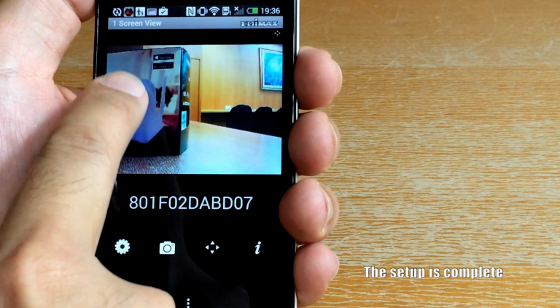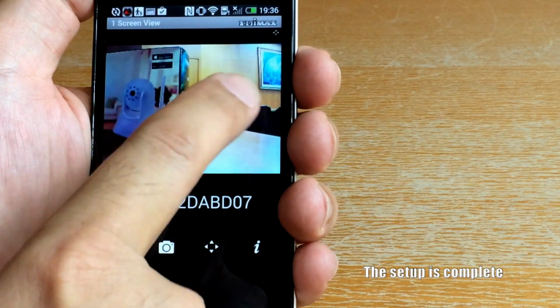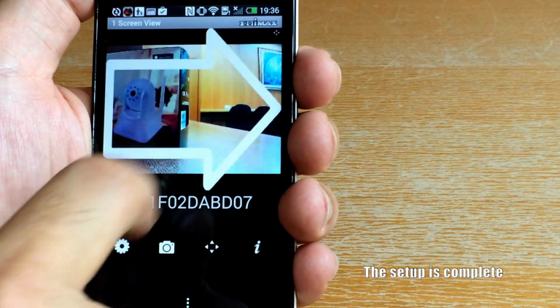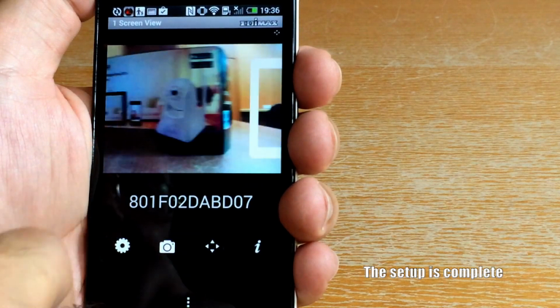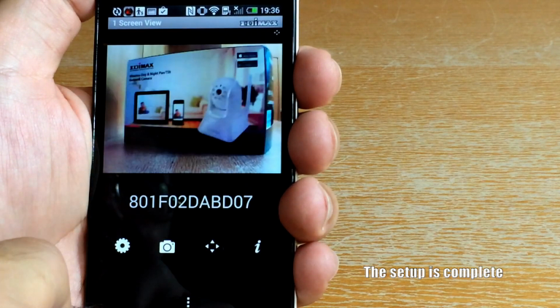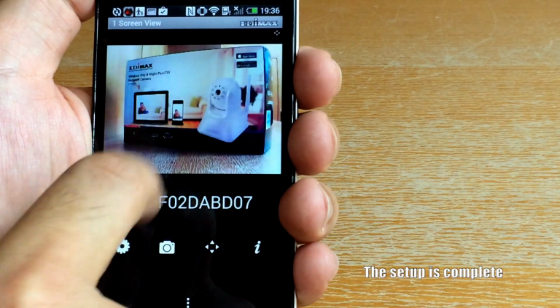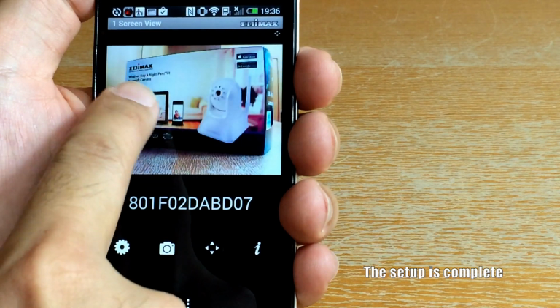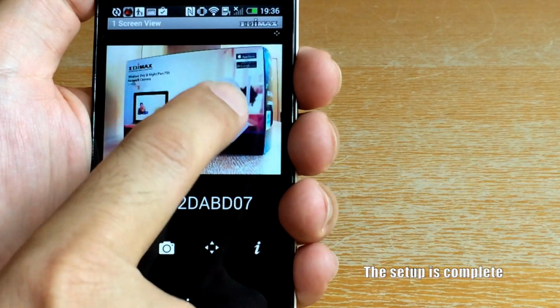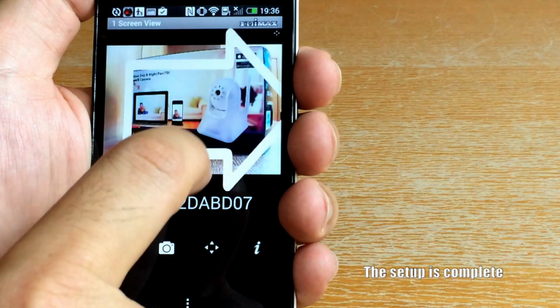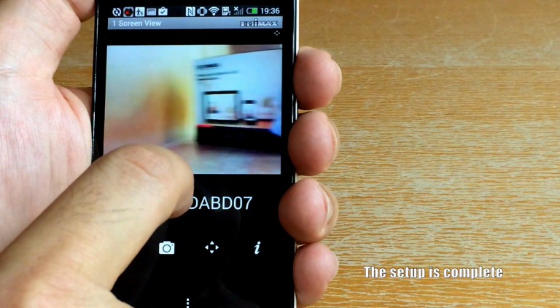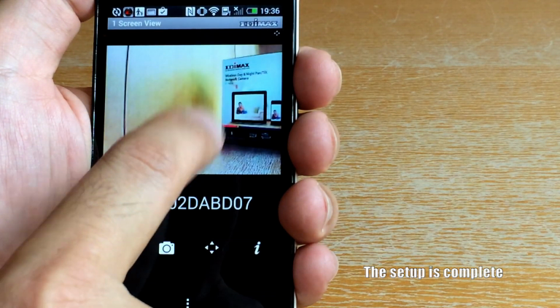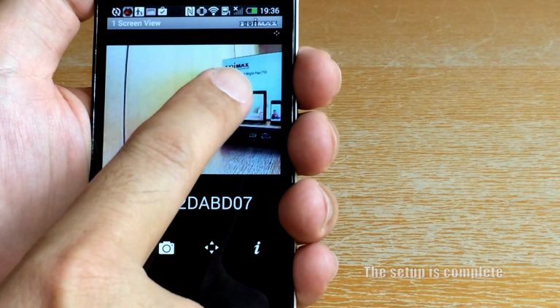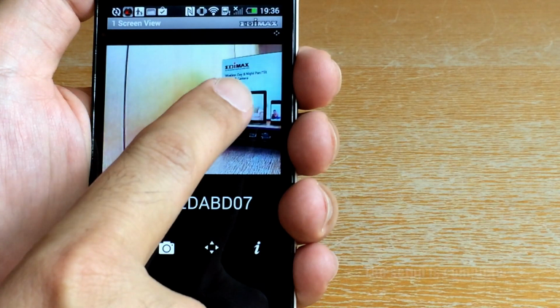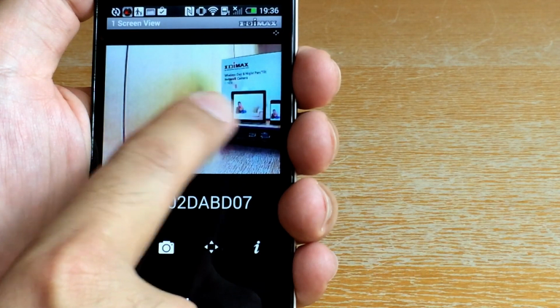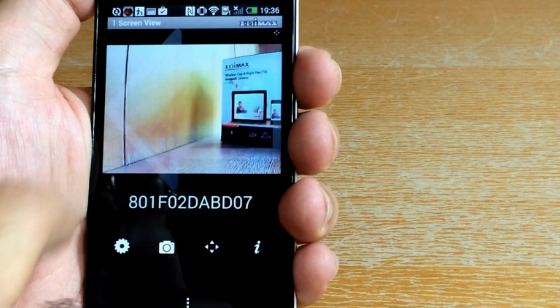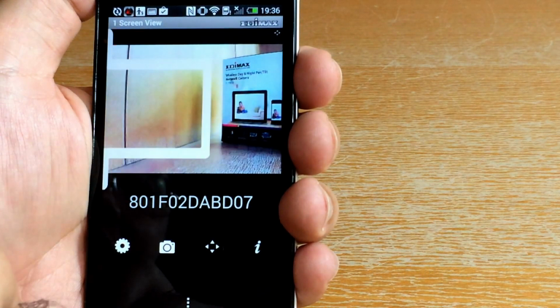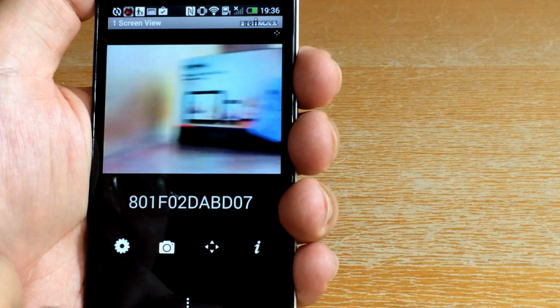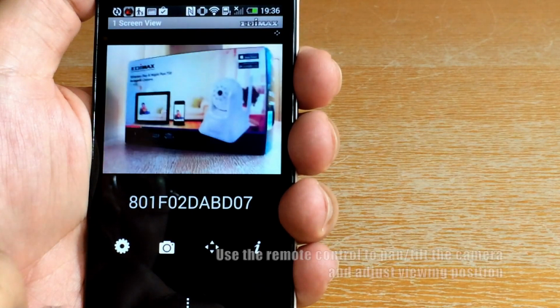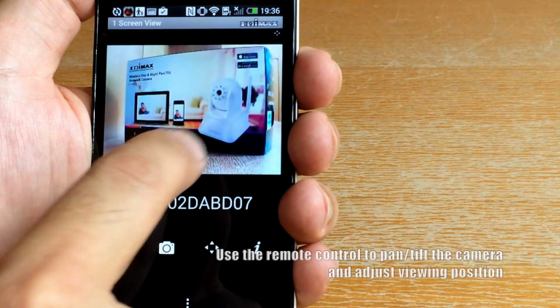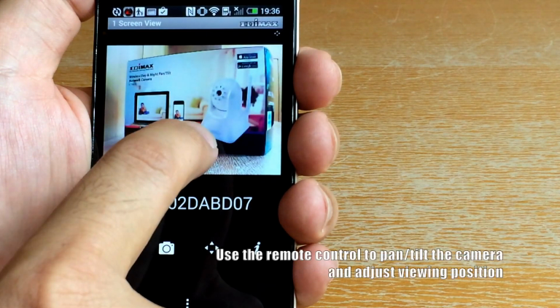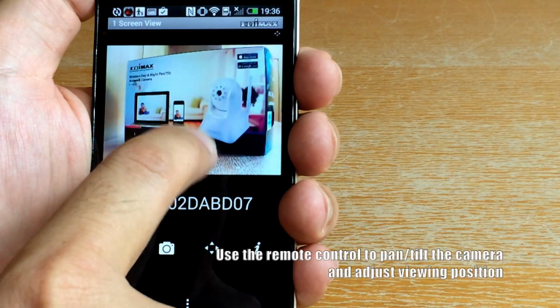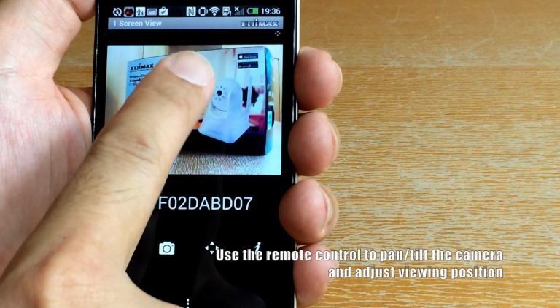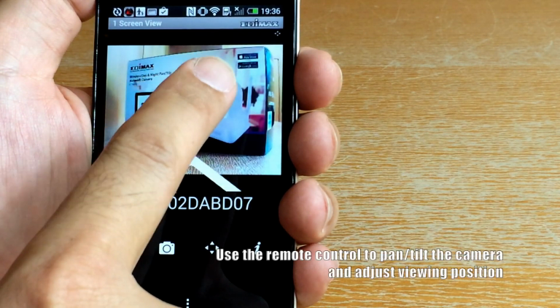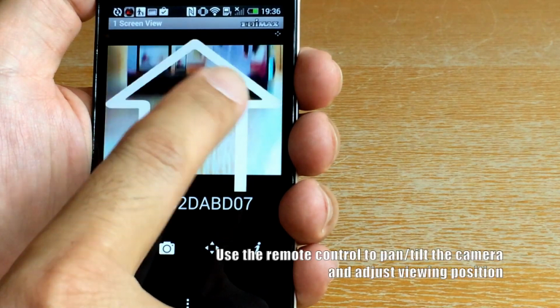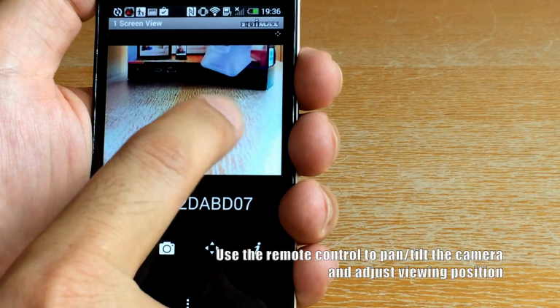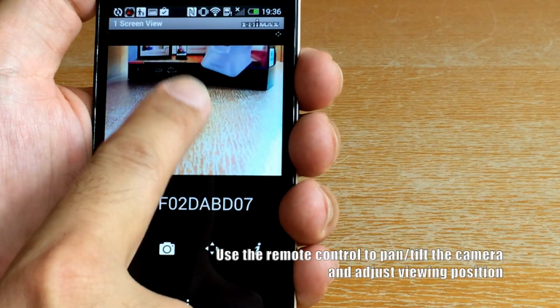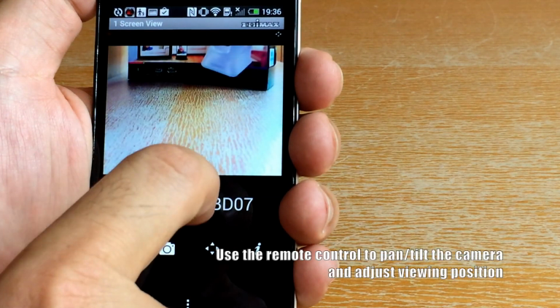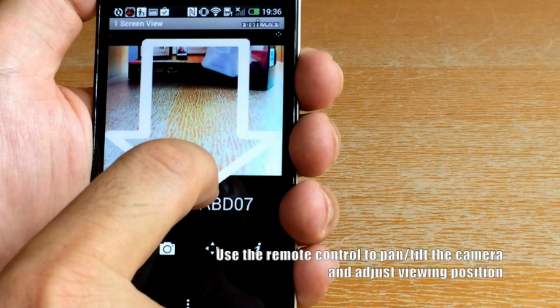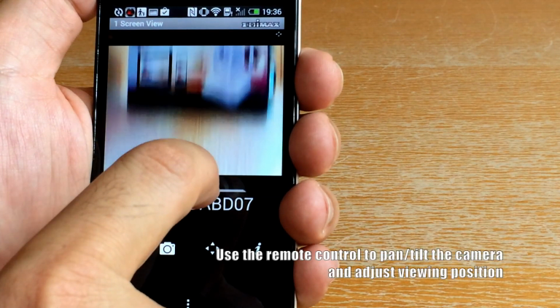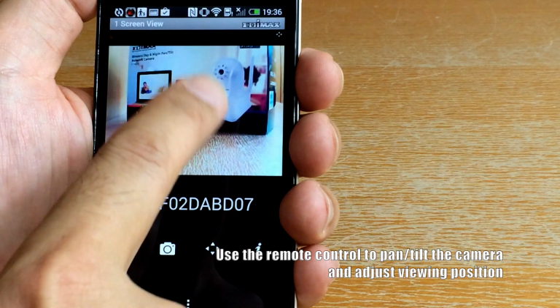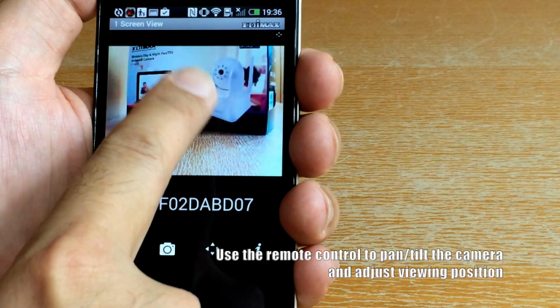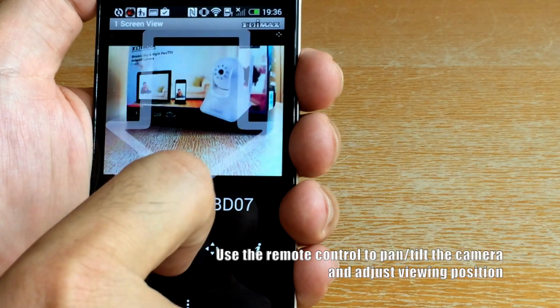You can use the remote control to pan or tilt the camera and adjust the viewing position.